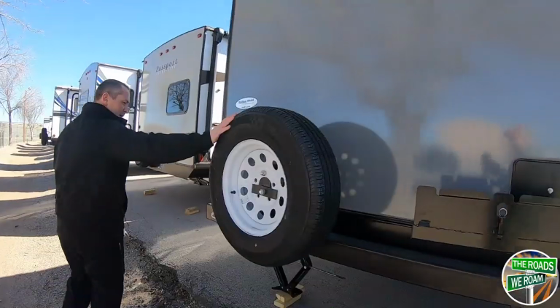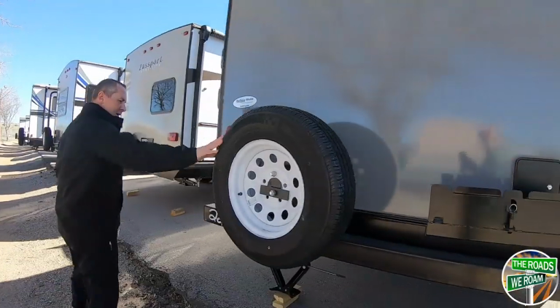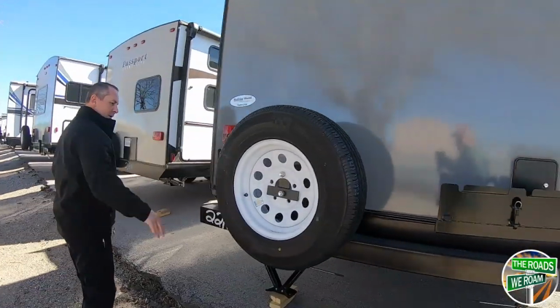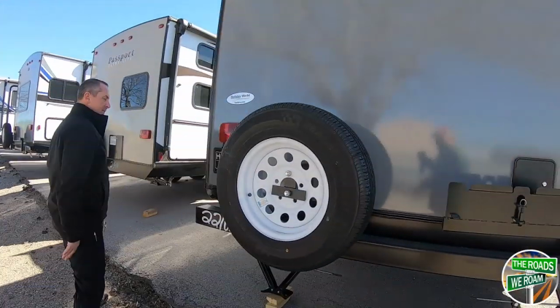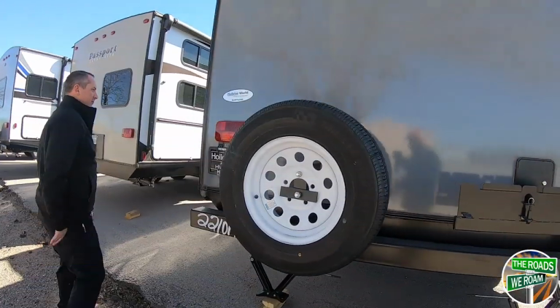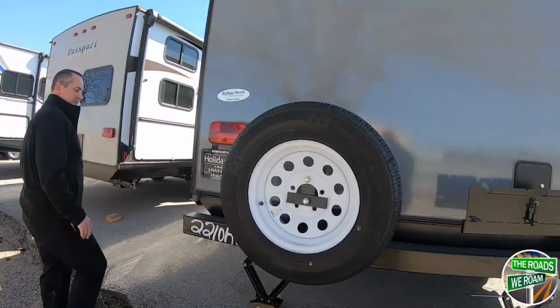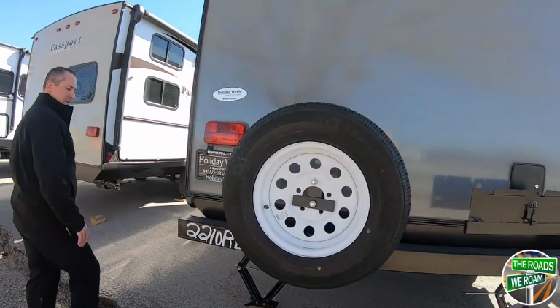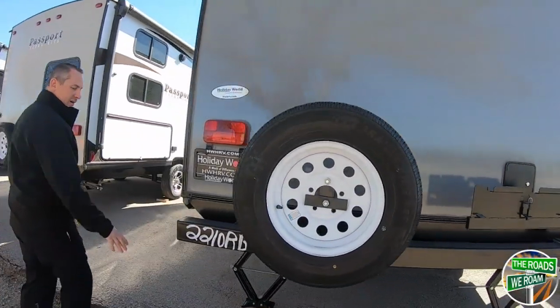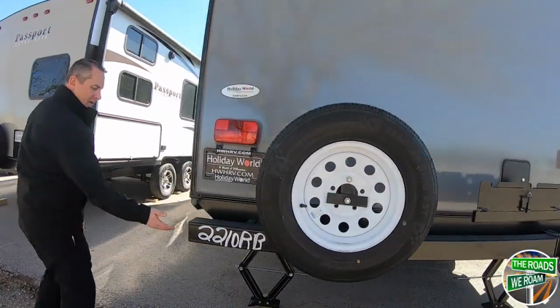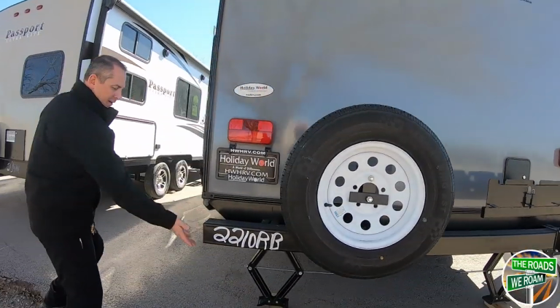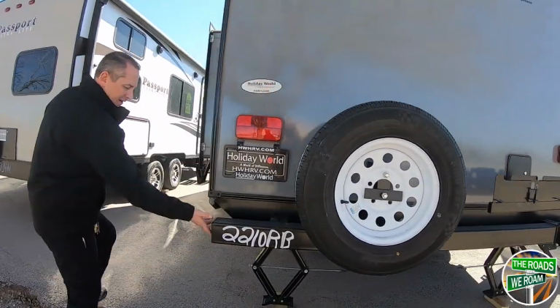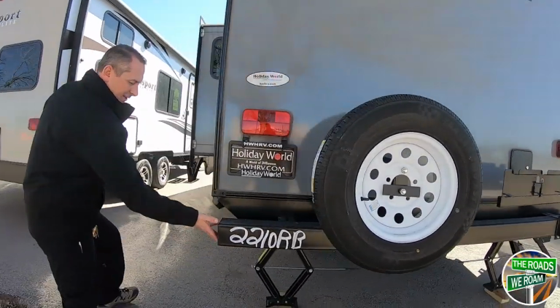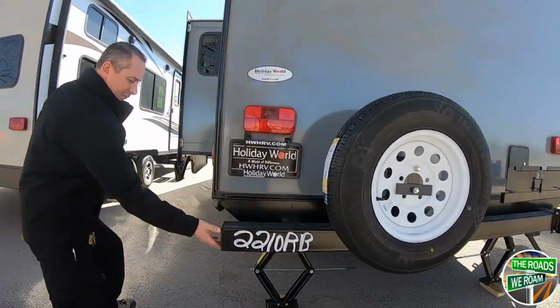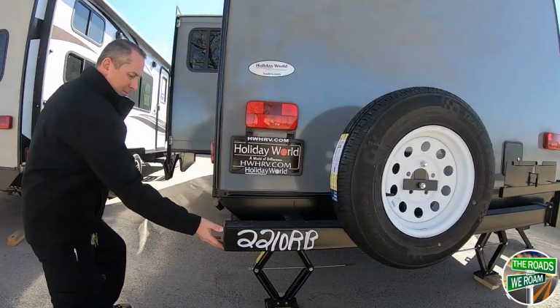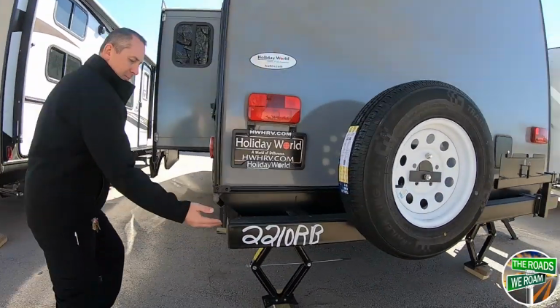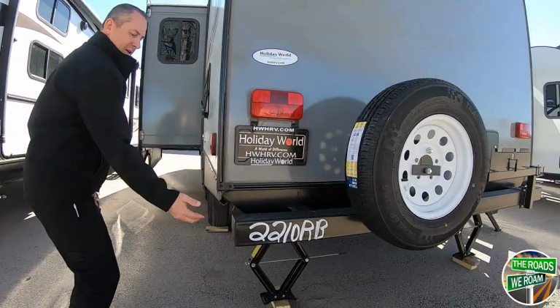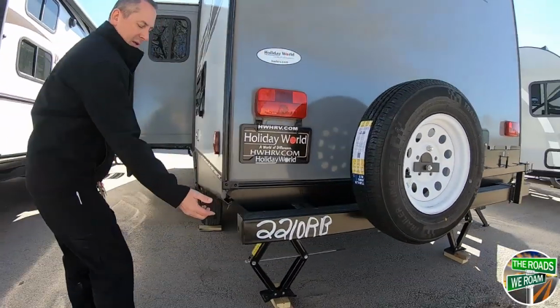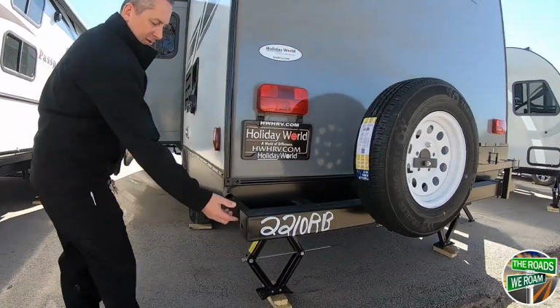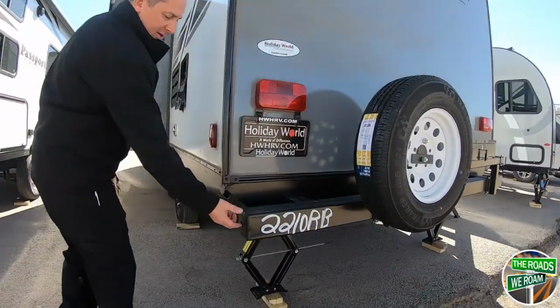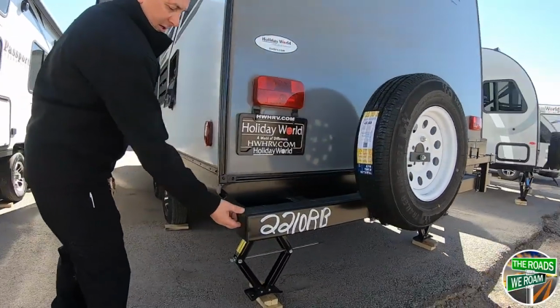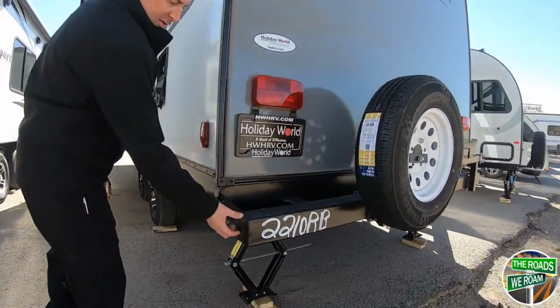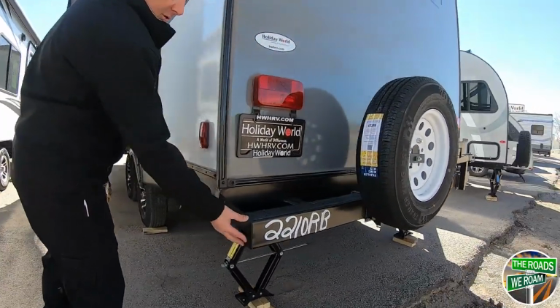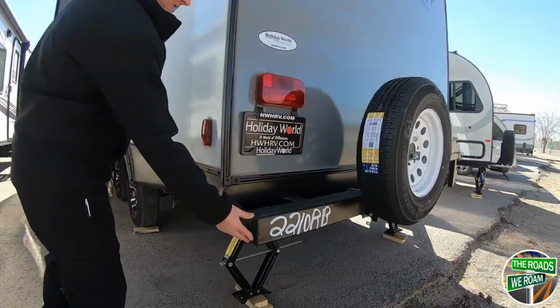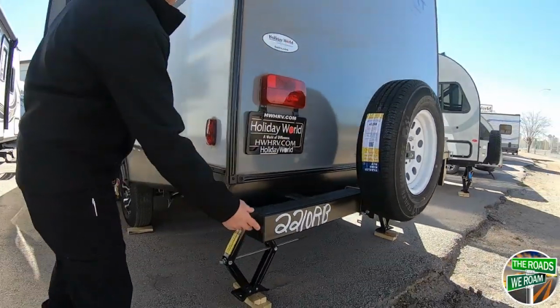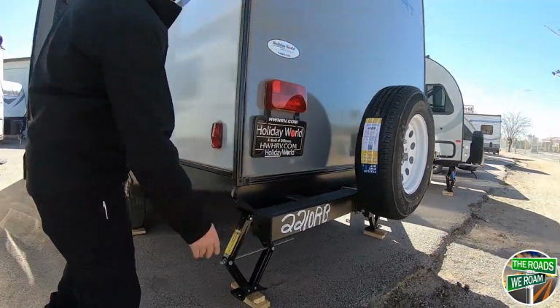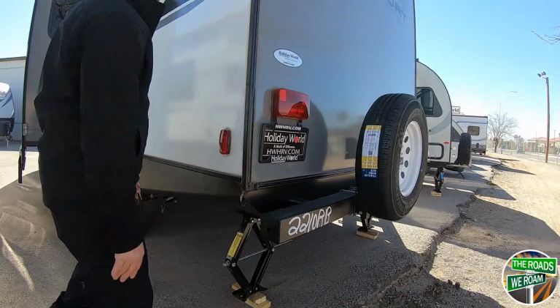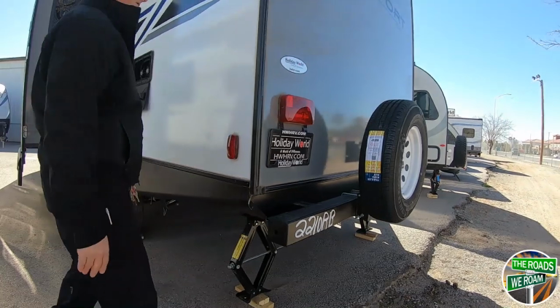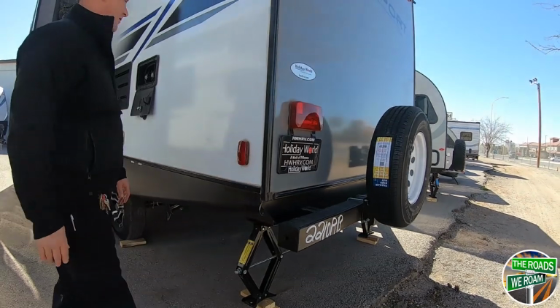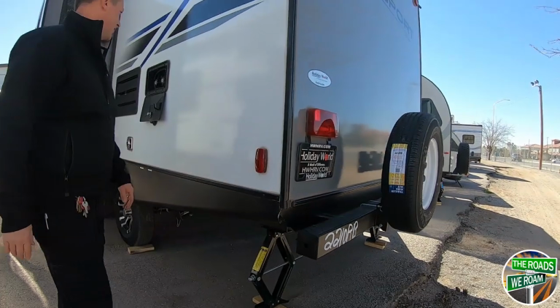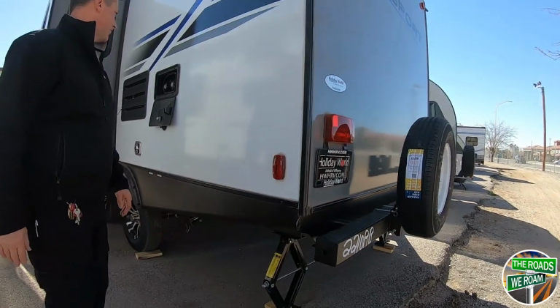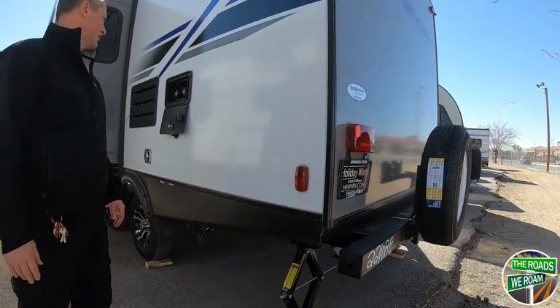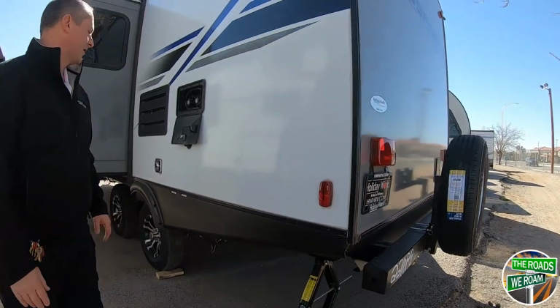Spare tire on the rear bump. With the bumper, you can also store your sewer hose inside if you choose to keep it there.